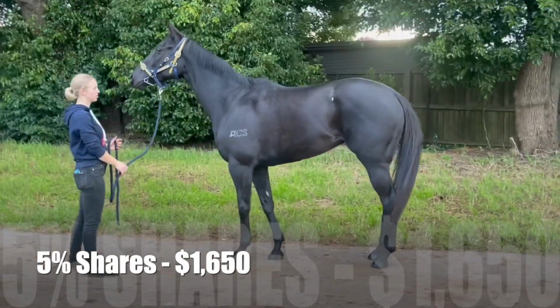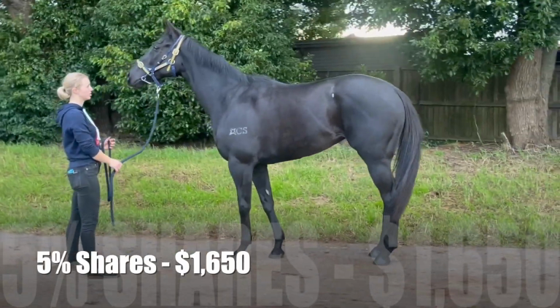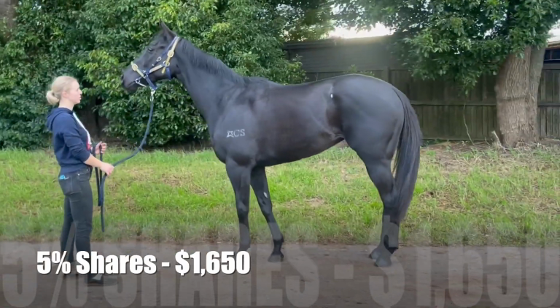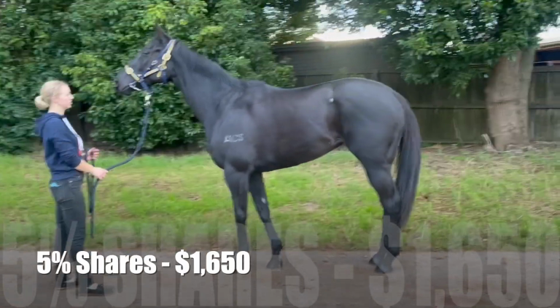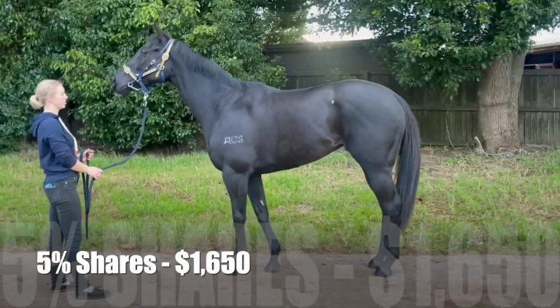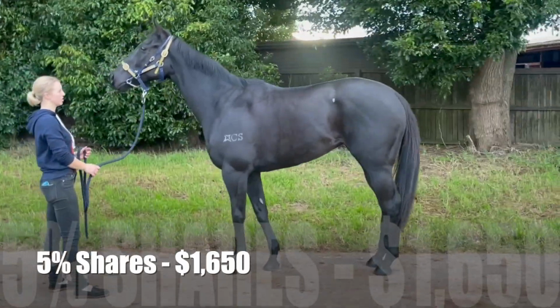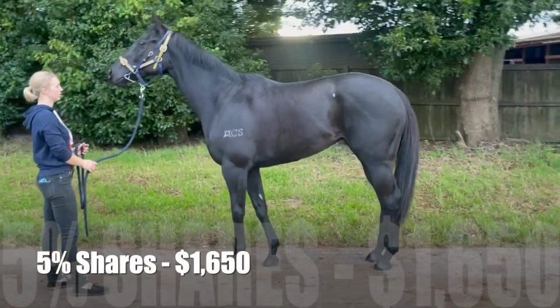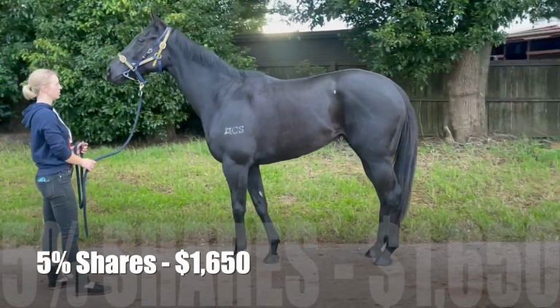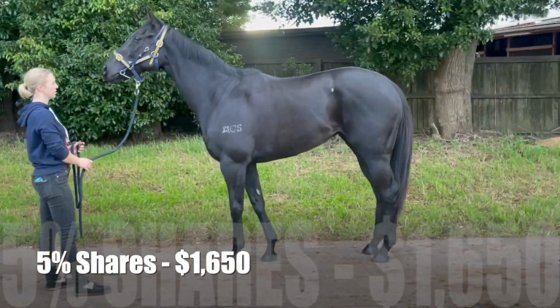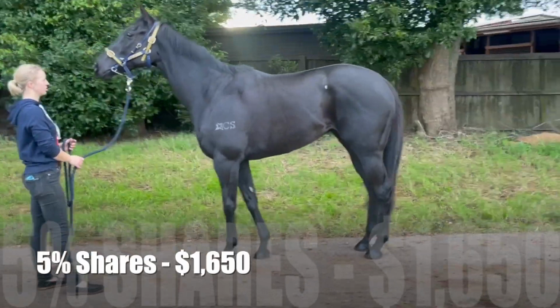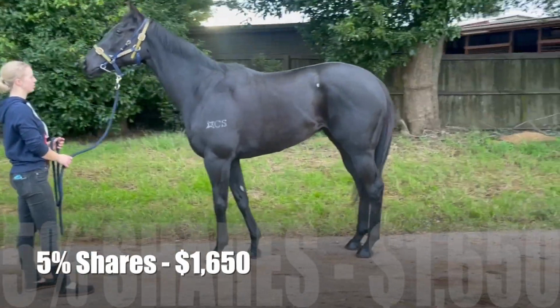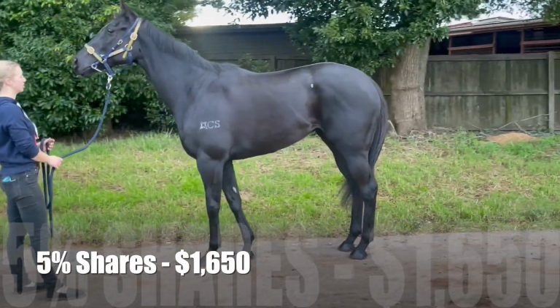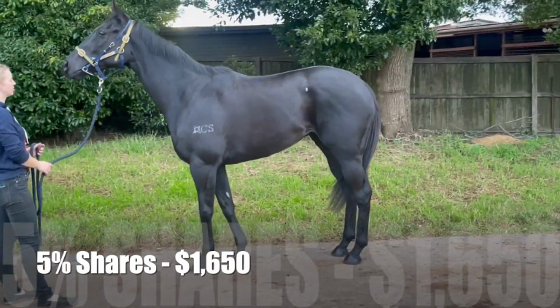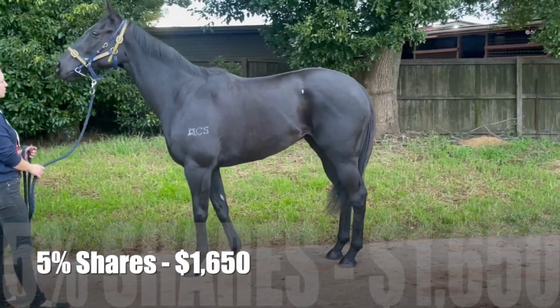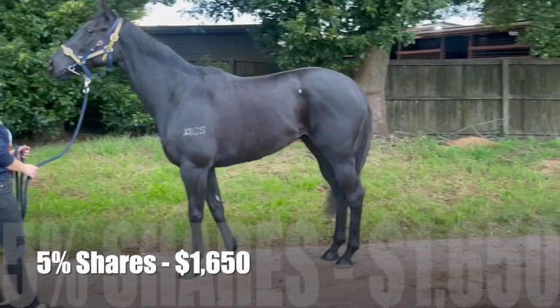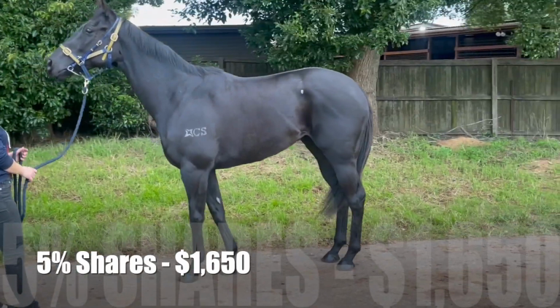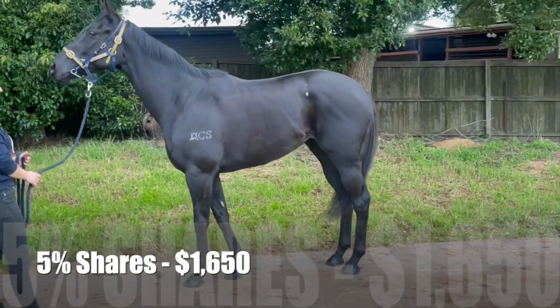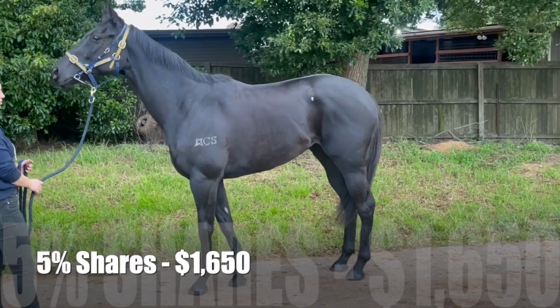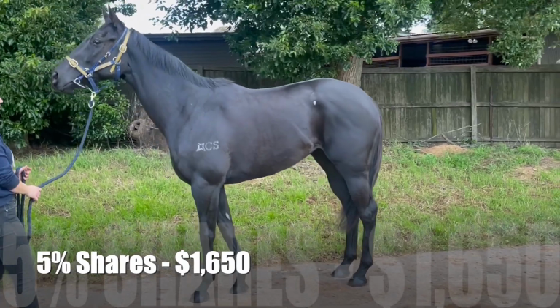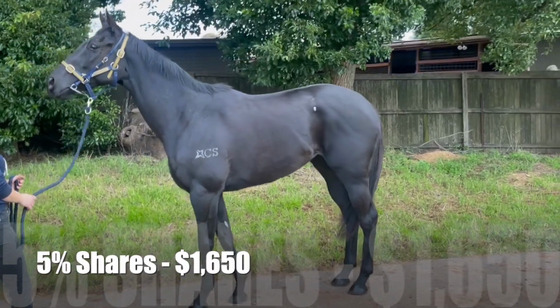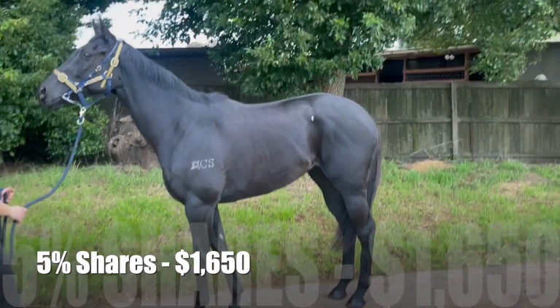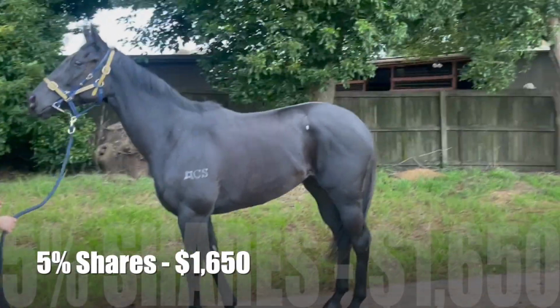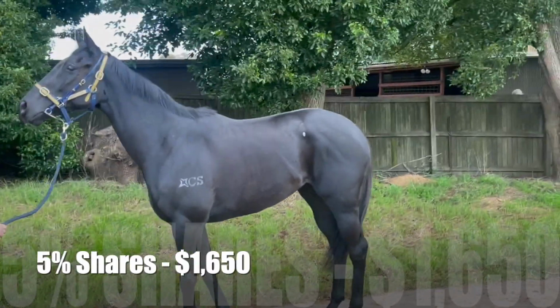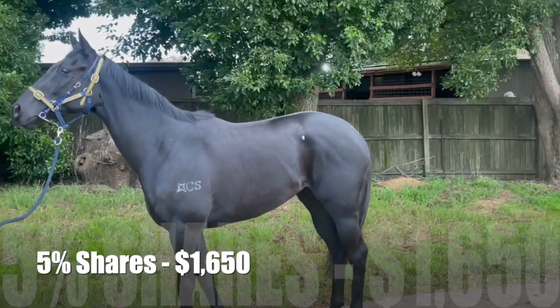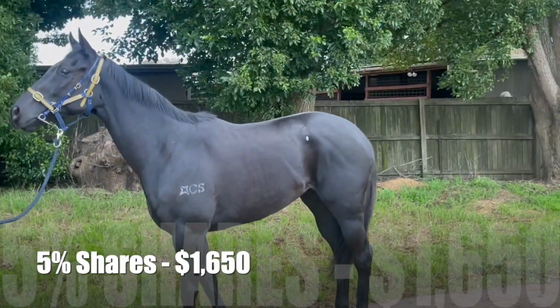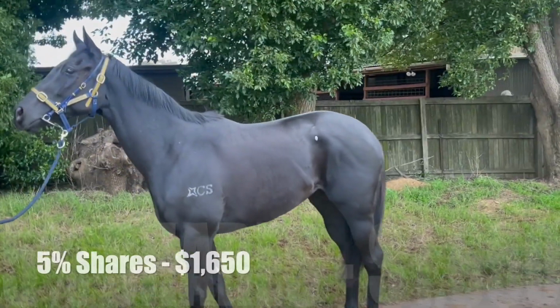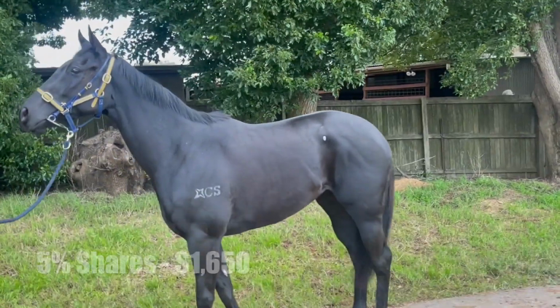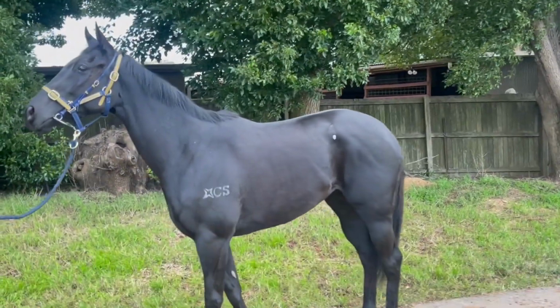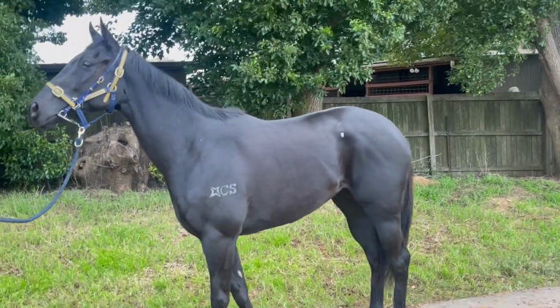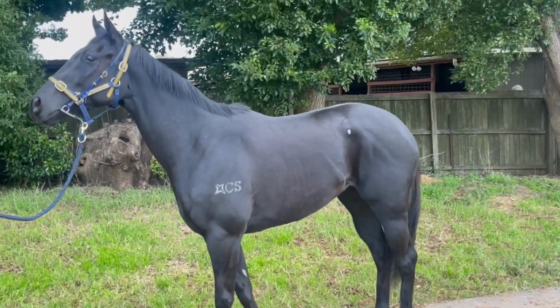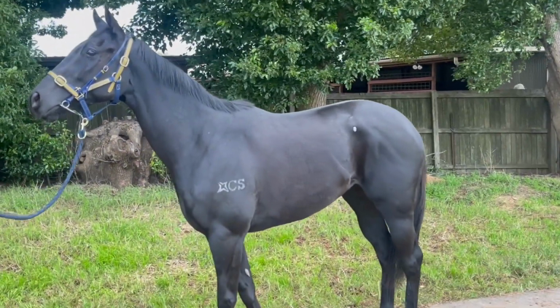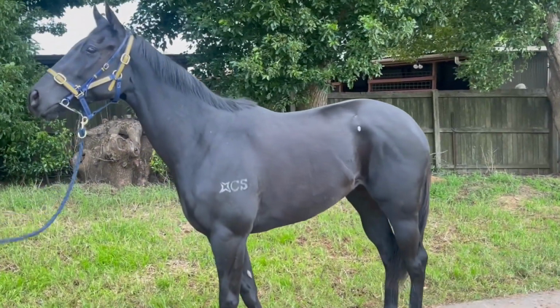Here's a replay of her Flemington race now. But if you'd like to grab a share, please give us a call and let's go racing.